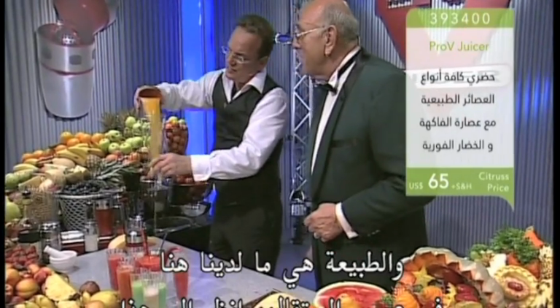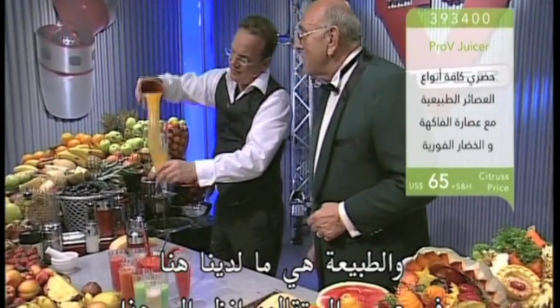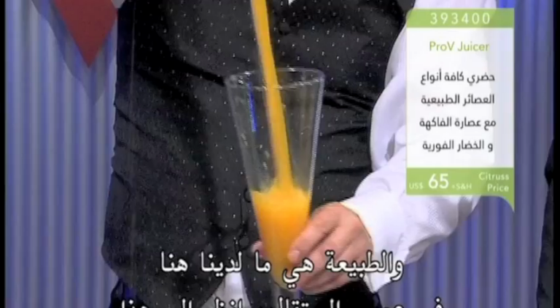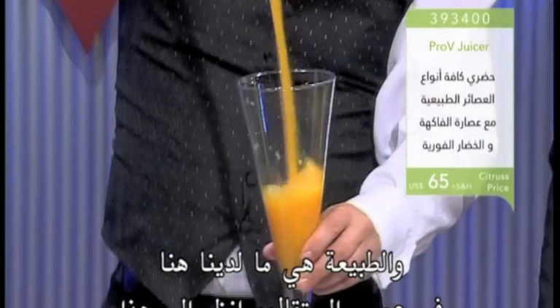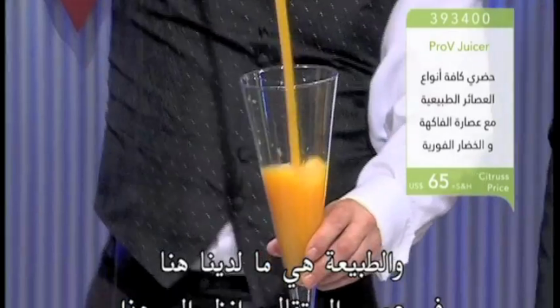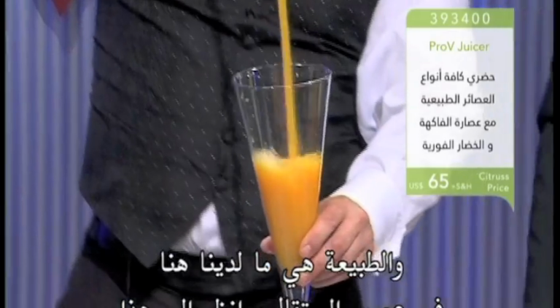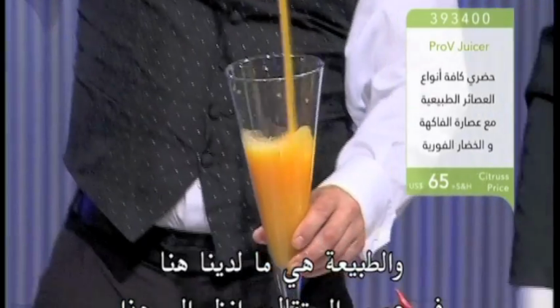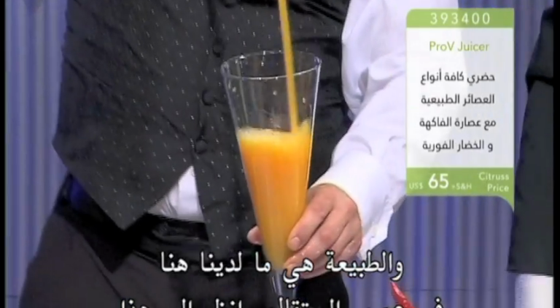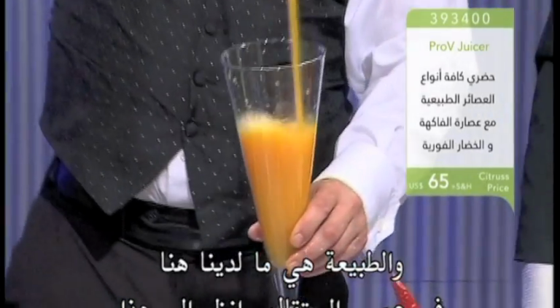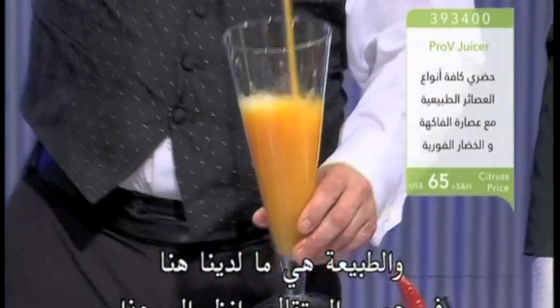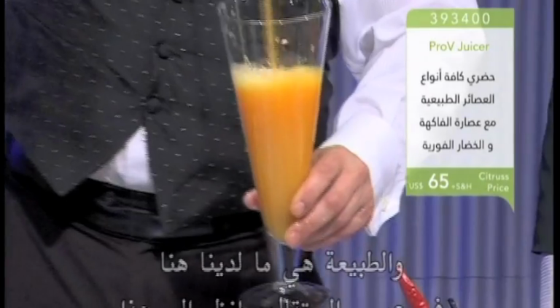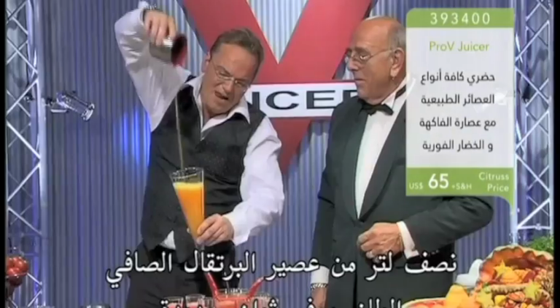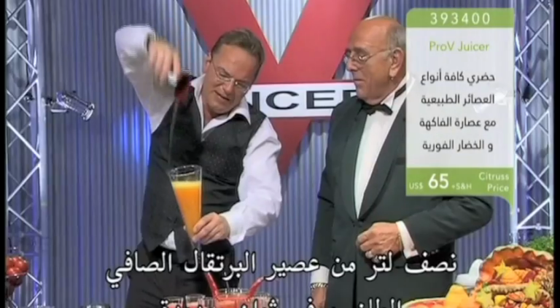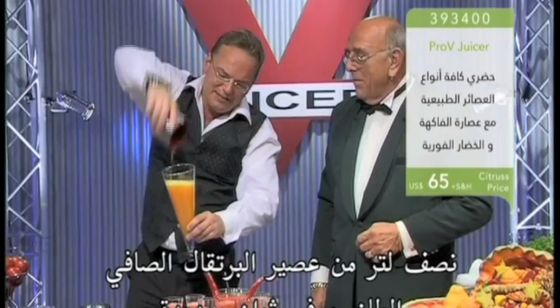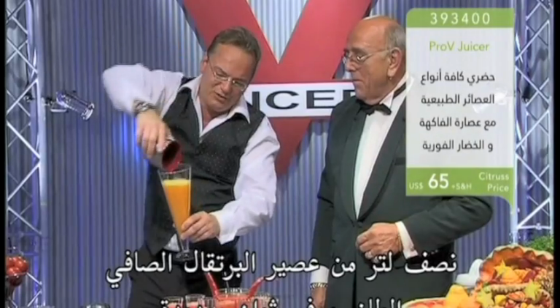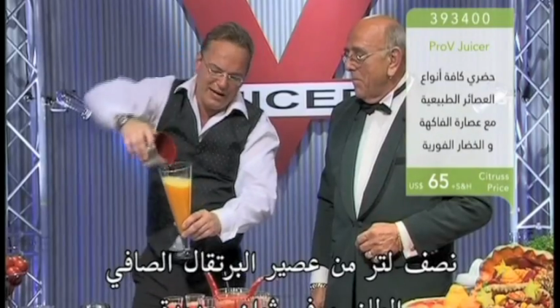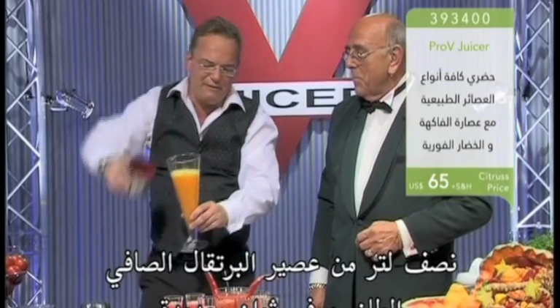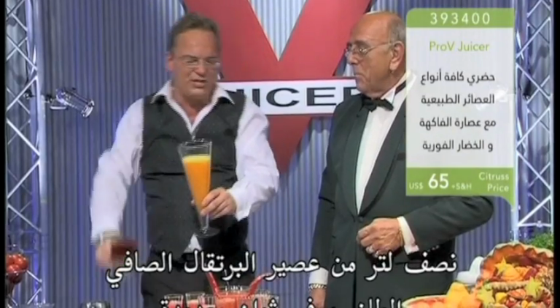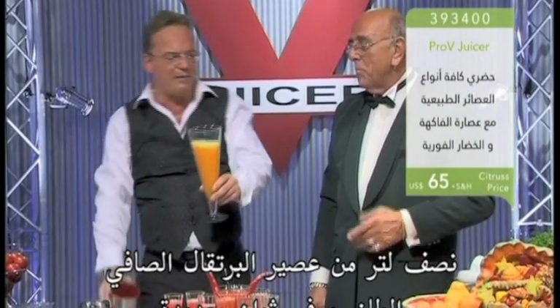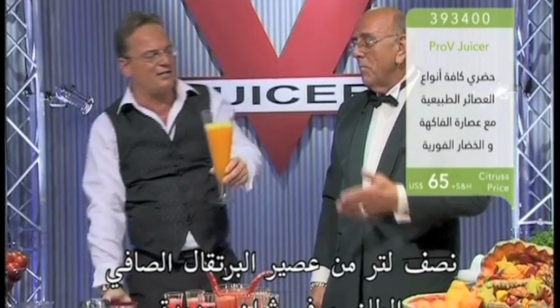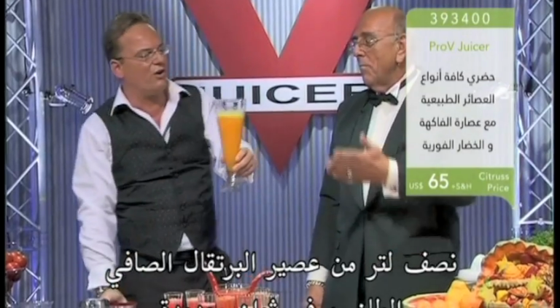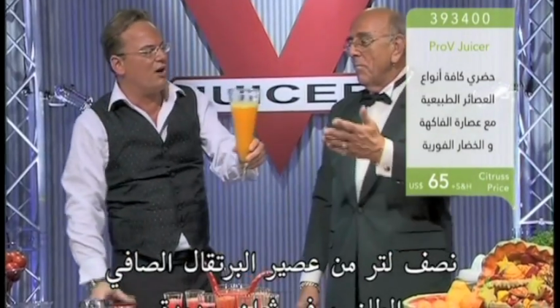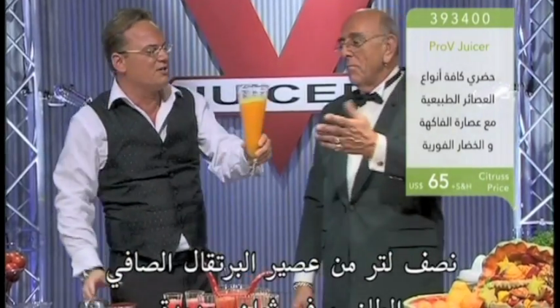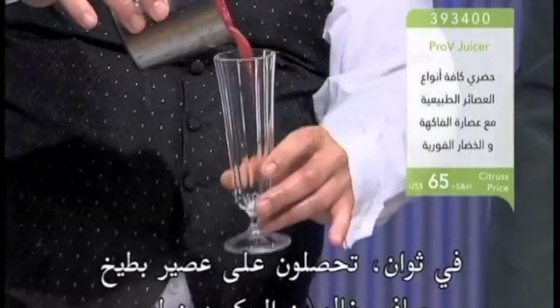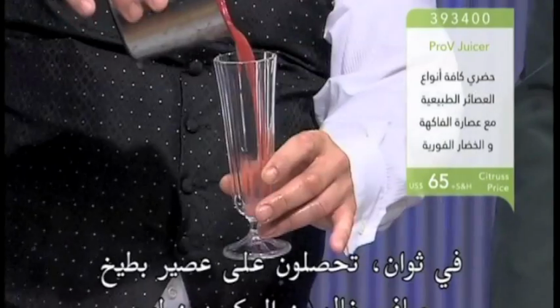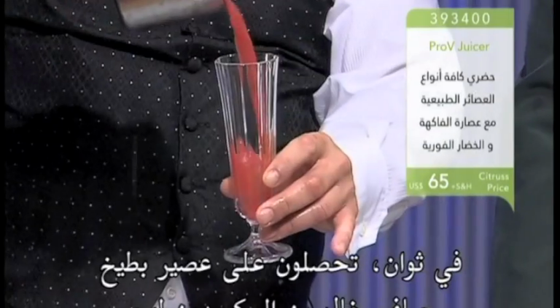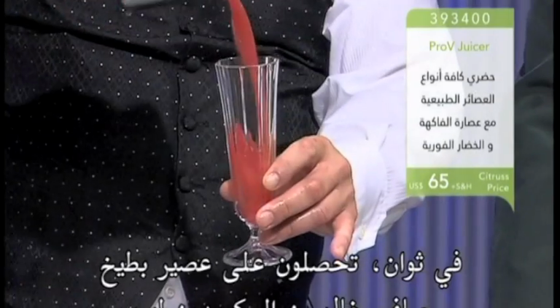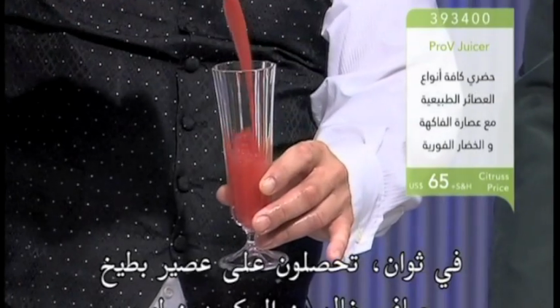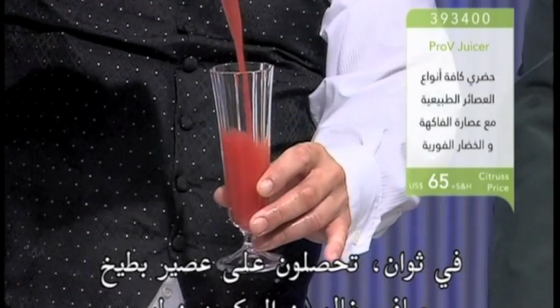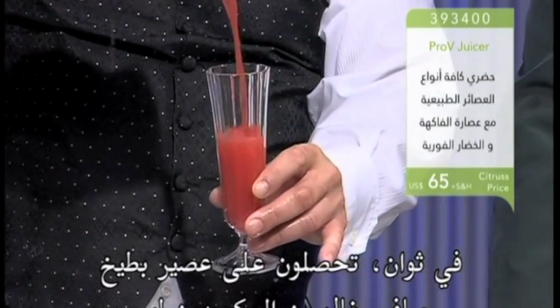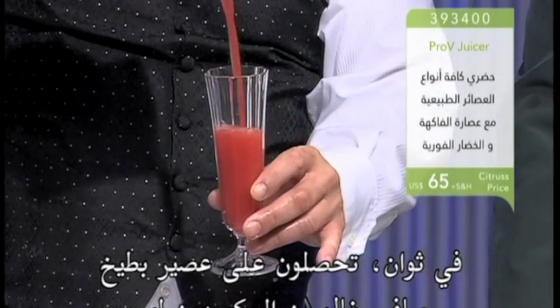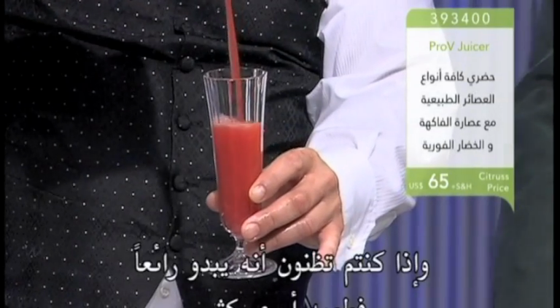In the orange juice — take a look at that. Half a liter of pure, freshly squeezed with no pits in it. Perfect.